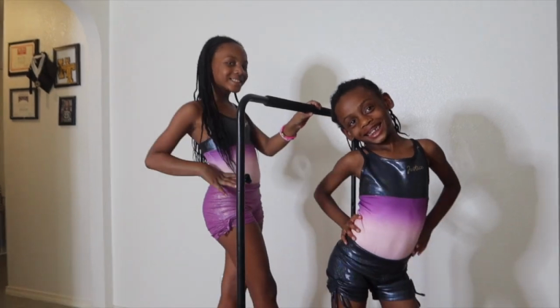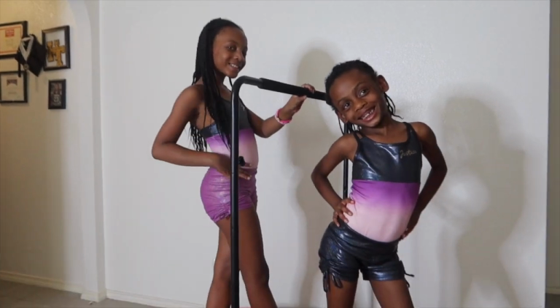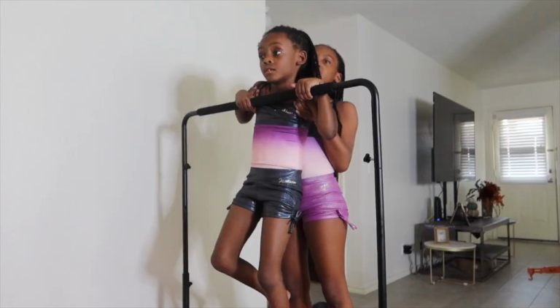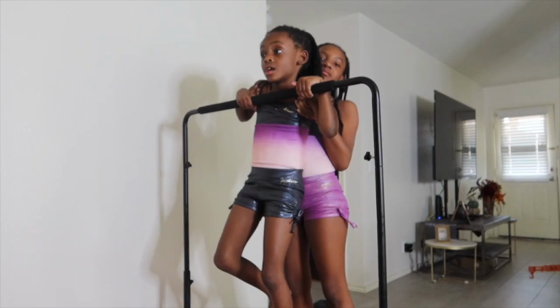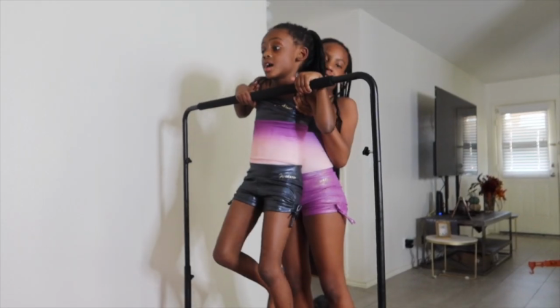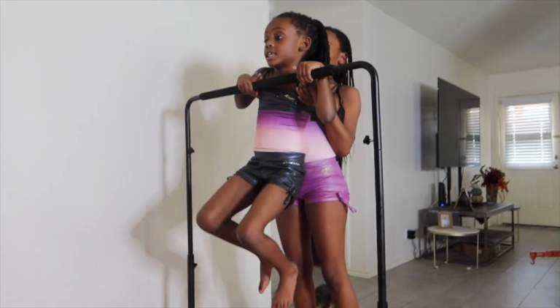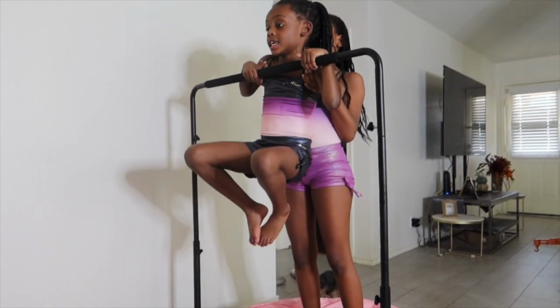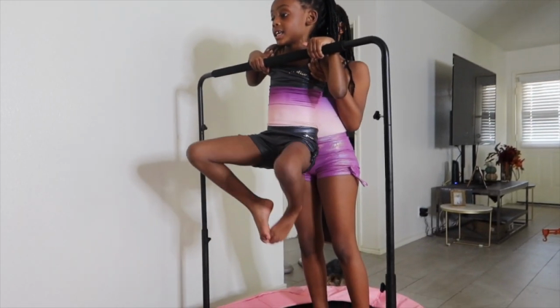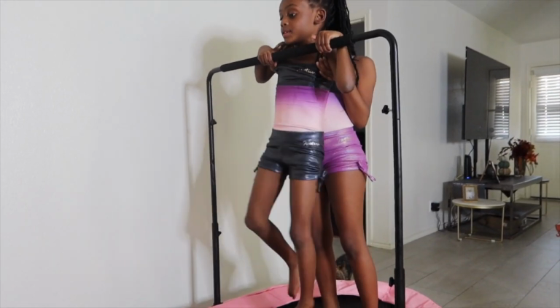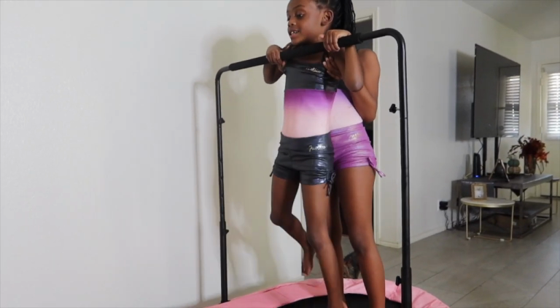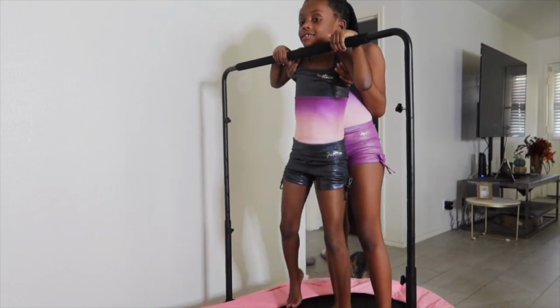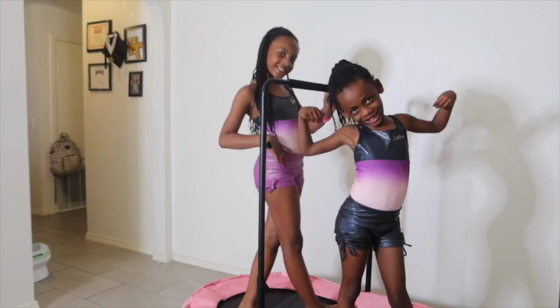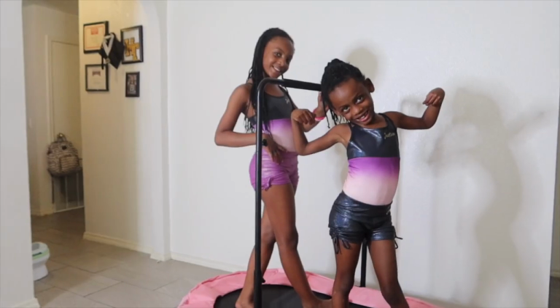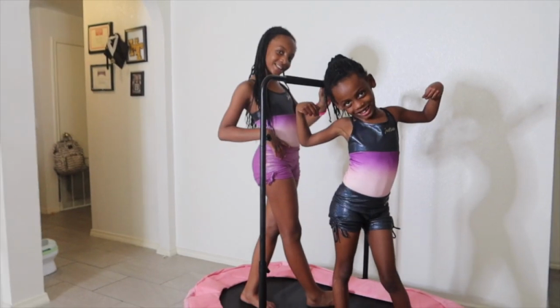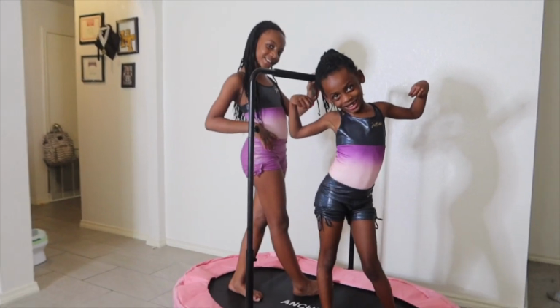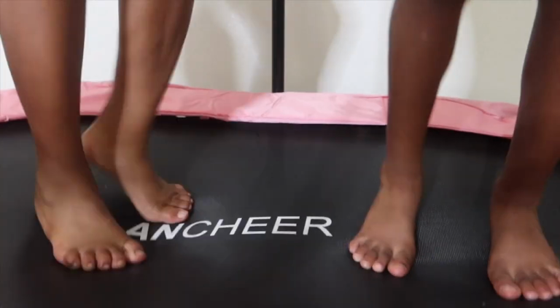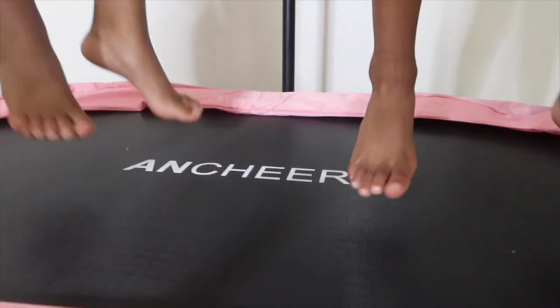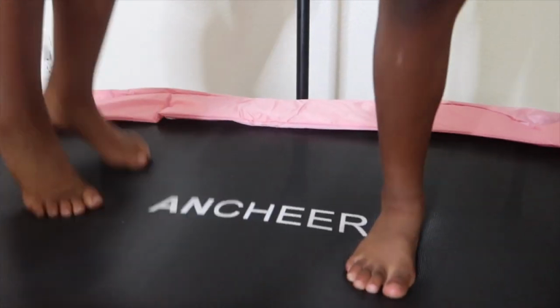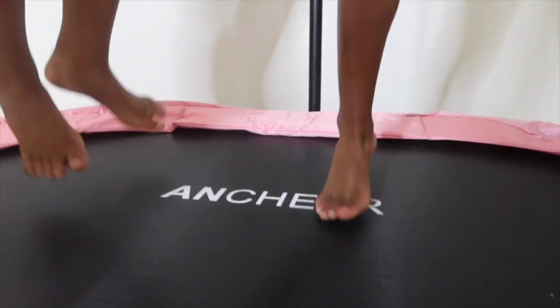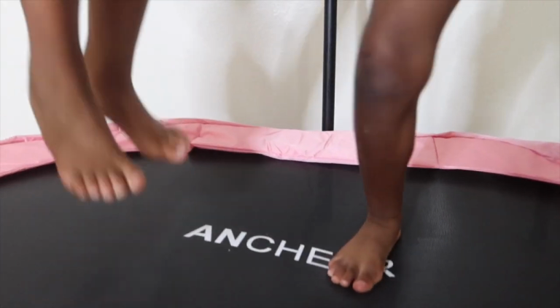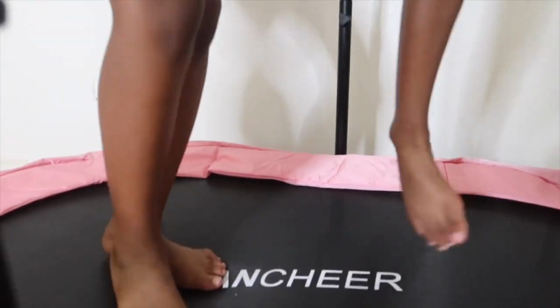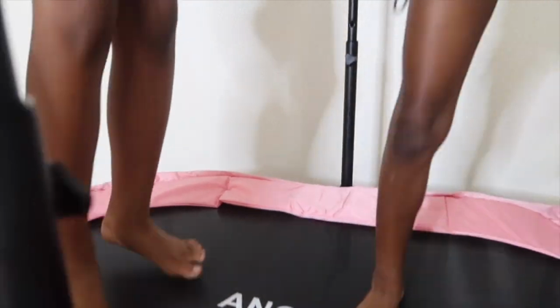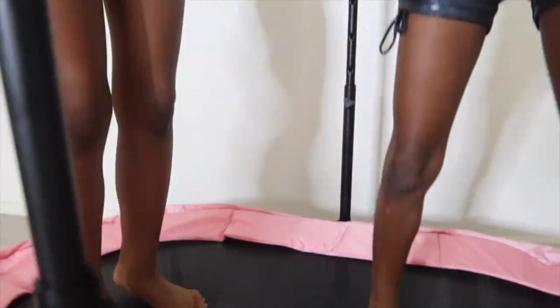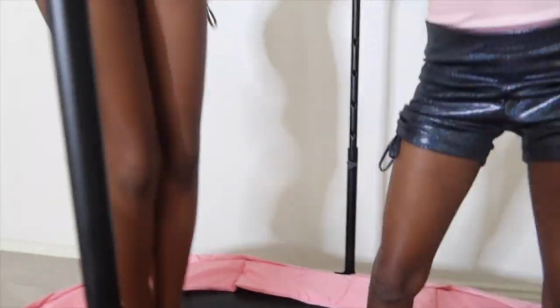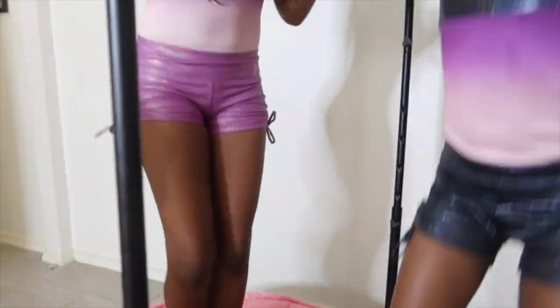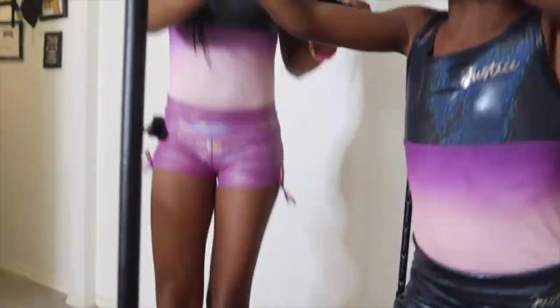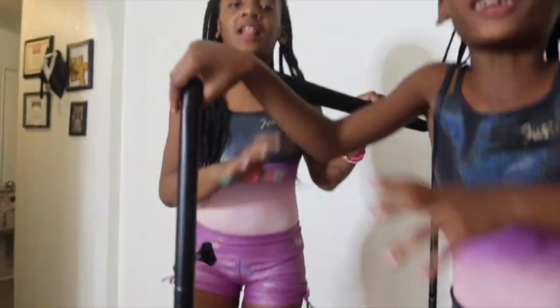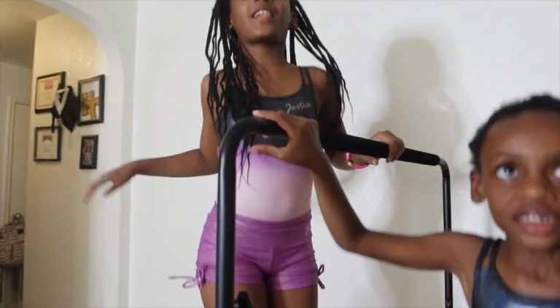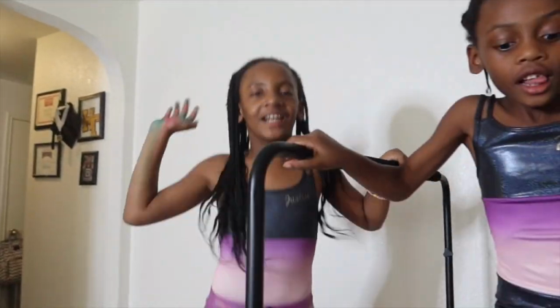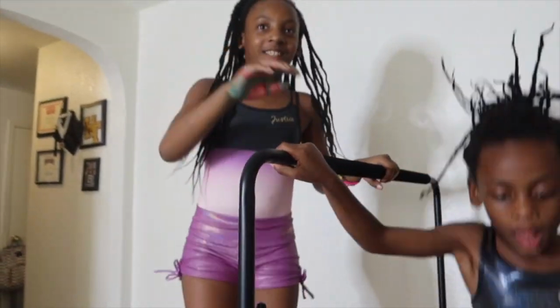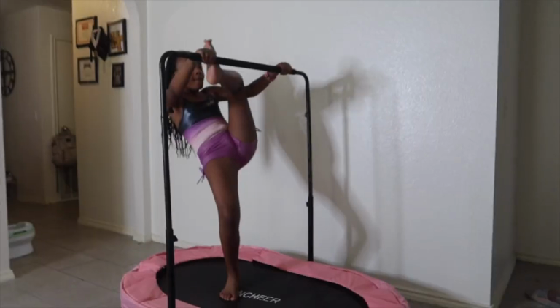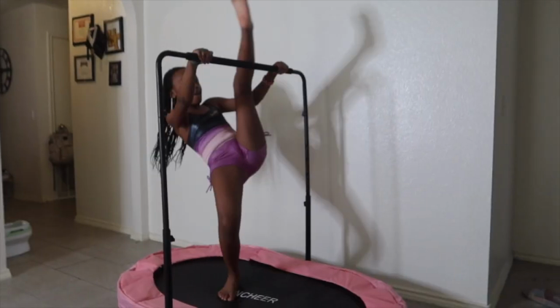My girls are in gymnastics, so this is the best way for them to practice and build core strength at home. As you can see, it's very durable — my eight-year-old was able to get on here and do a flip.